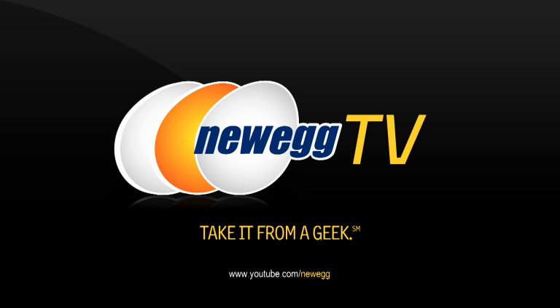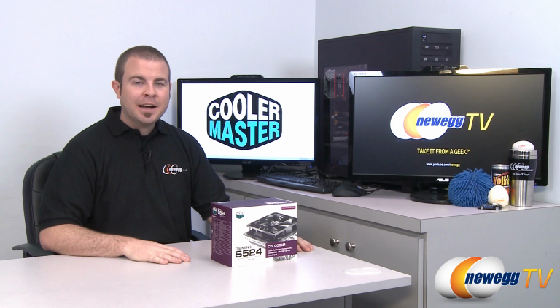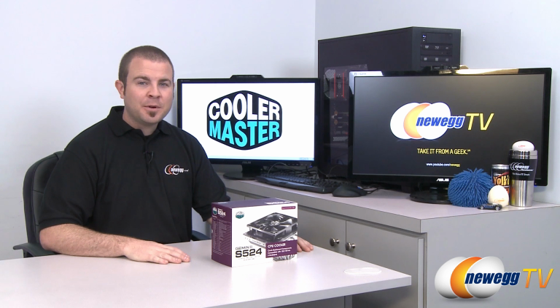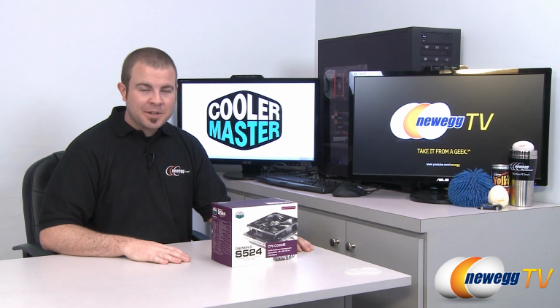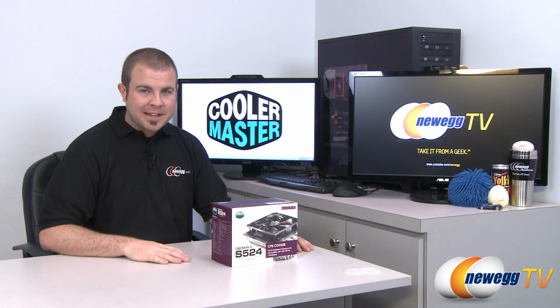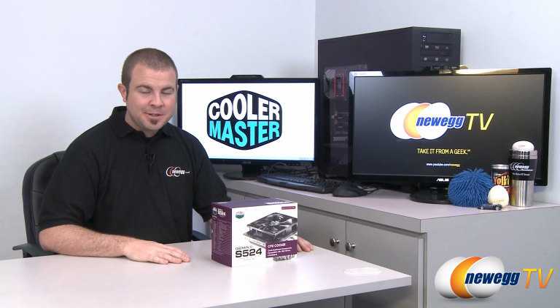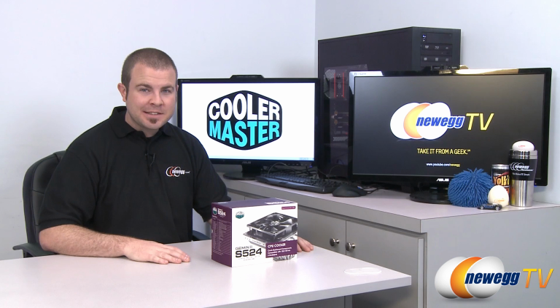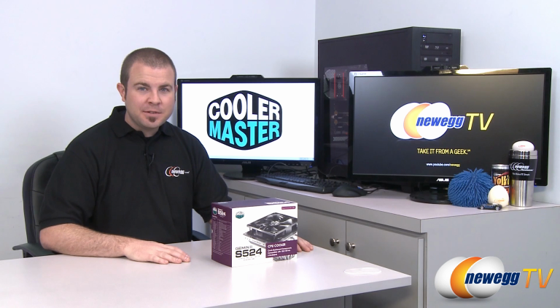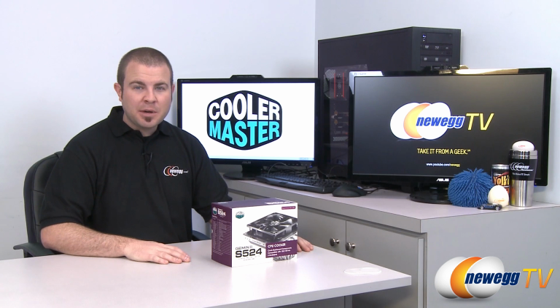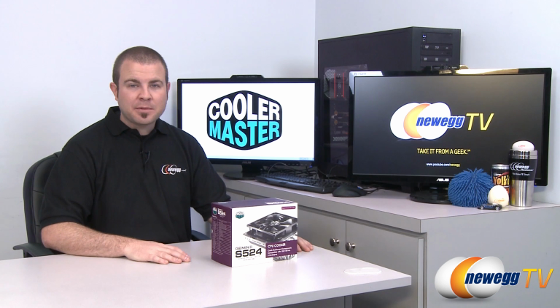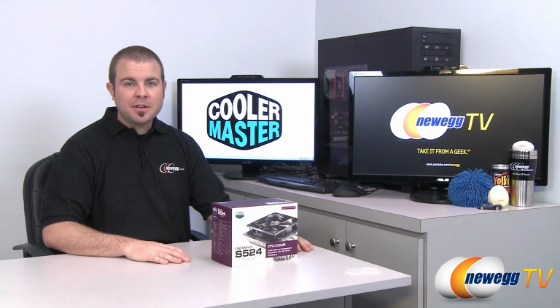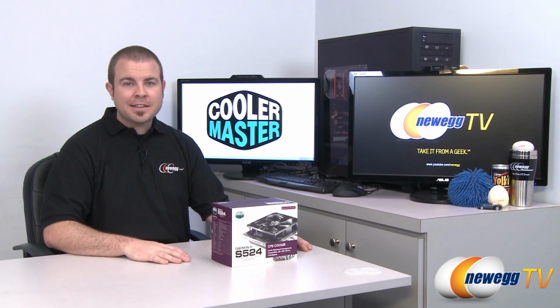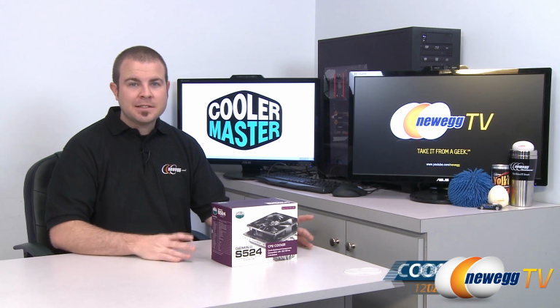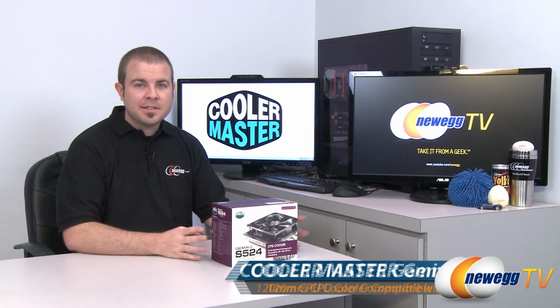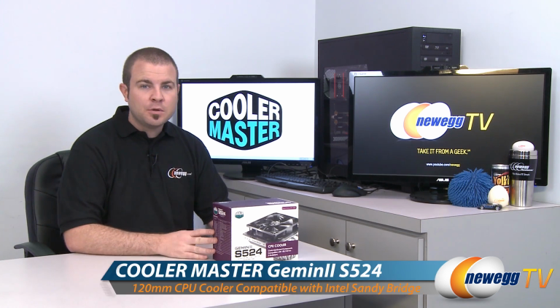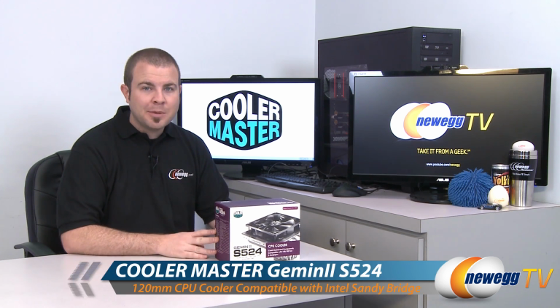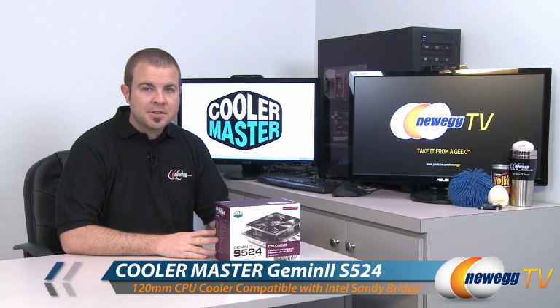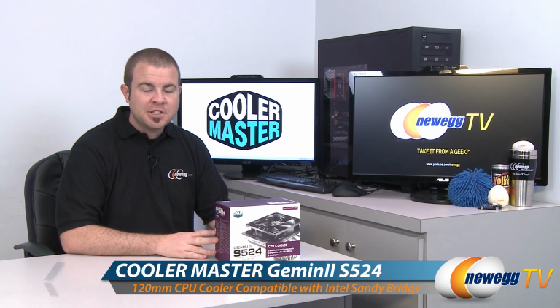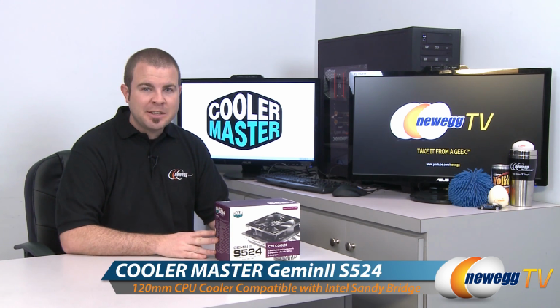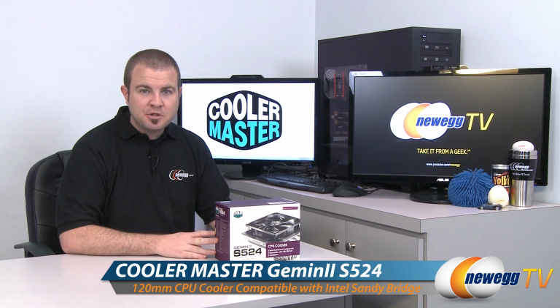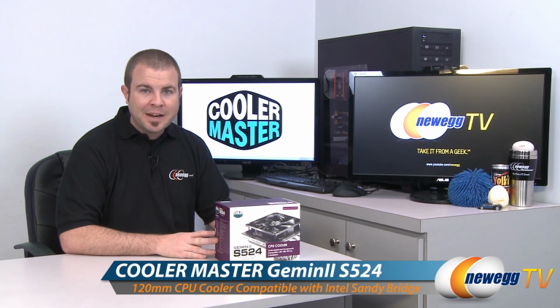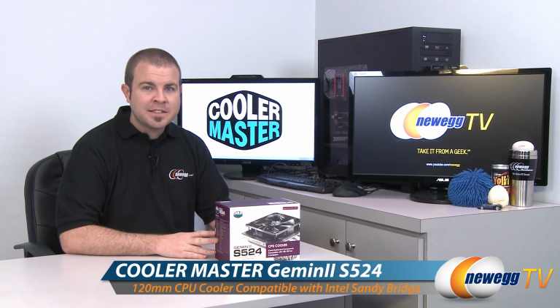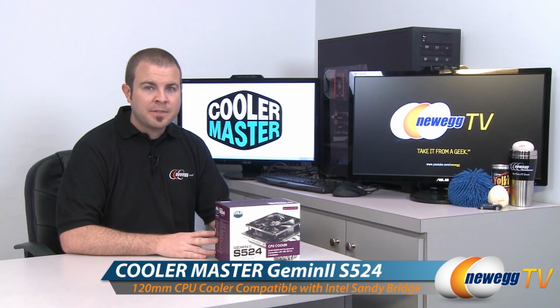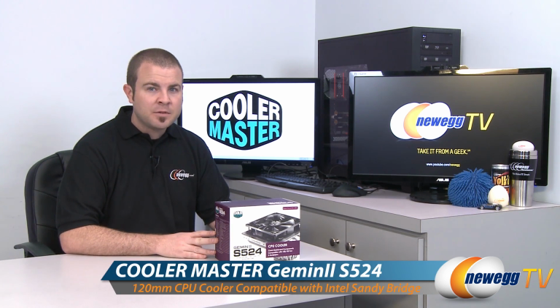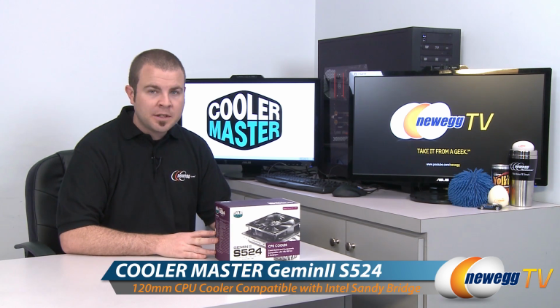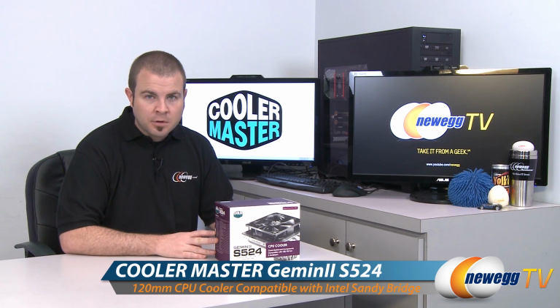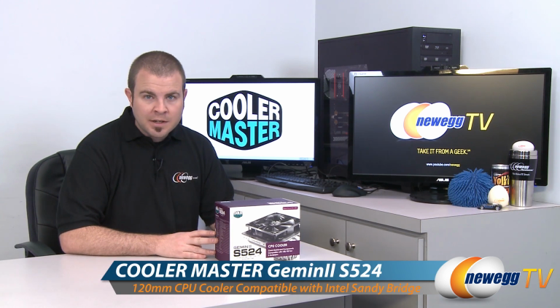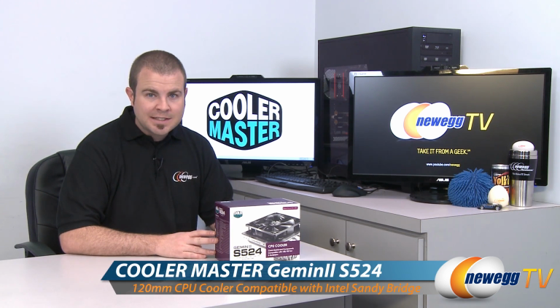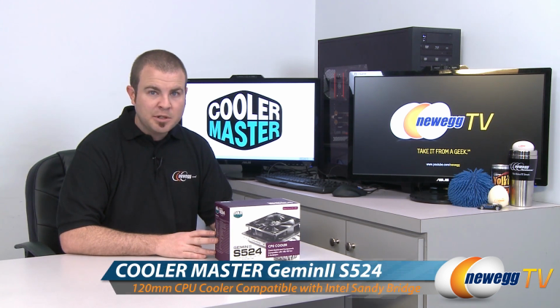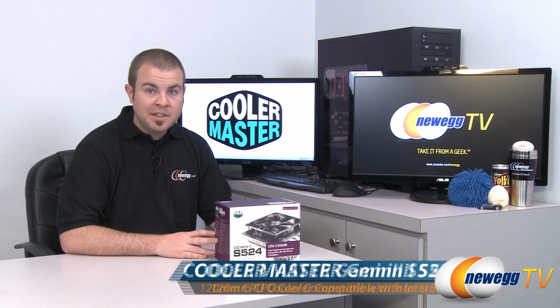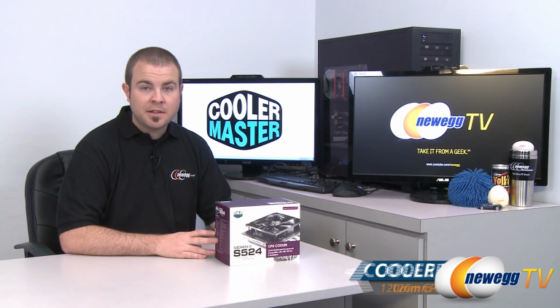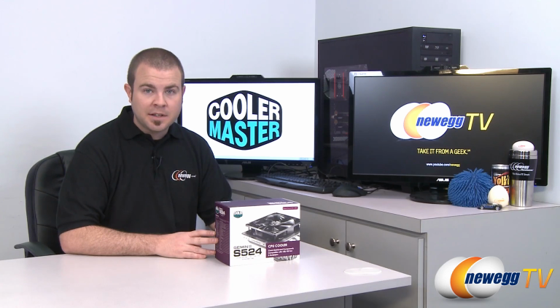Hi everyone, welcome back to Newegg TV. My name is Paul and this is the Cooler Master Gemini 2 S524 CPU heatsink fan.